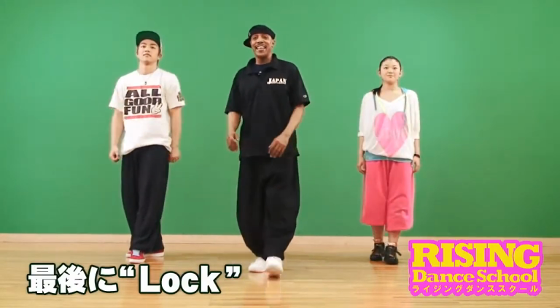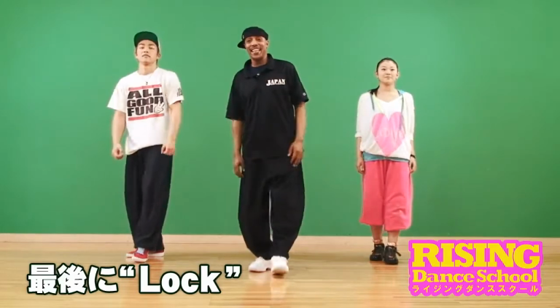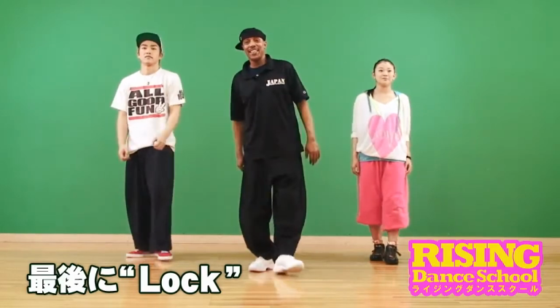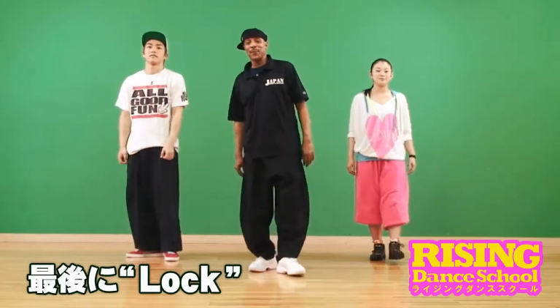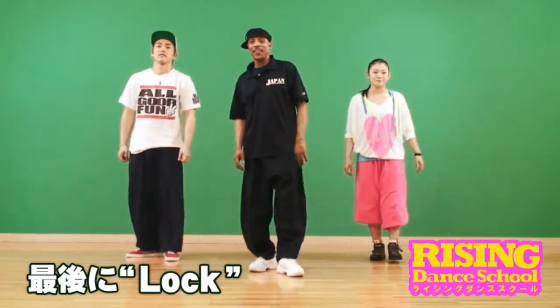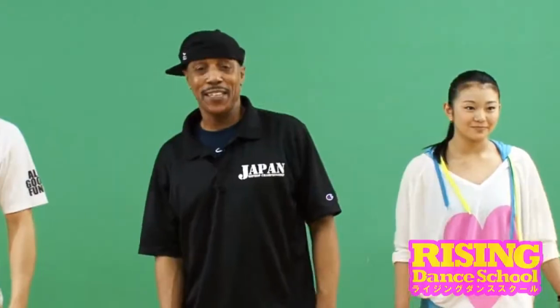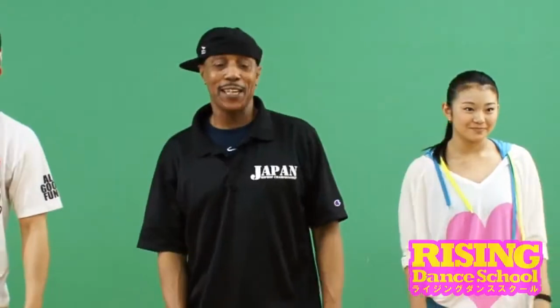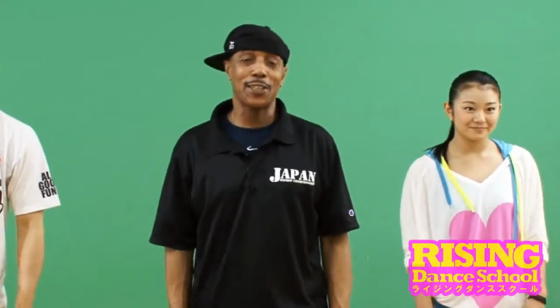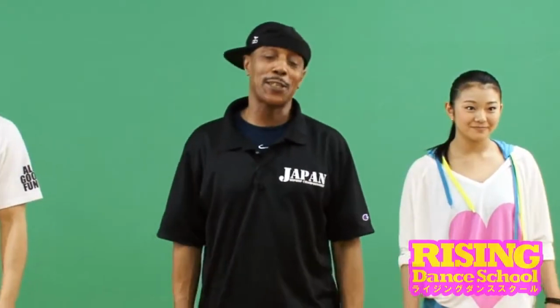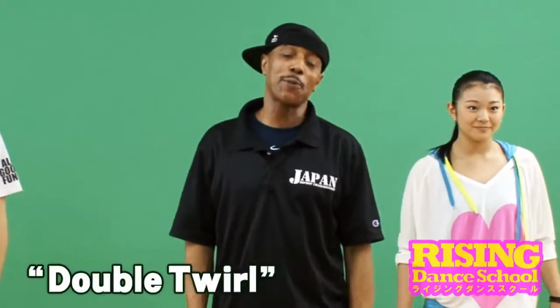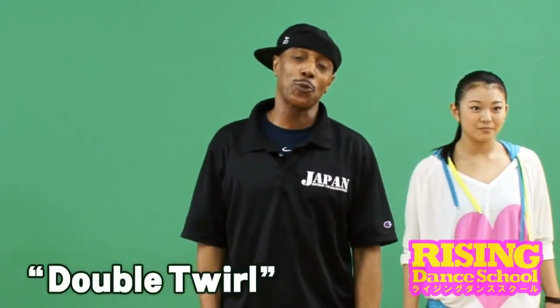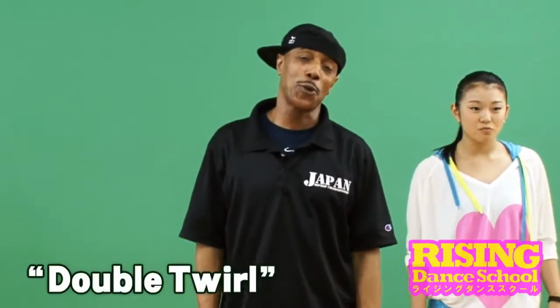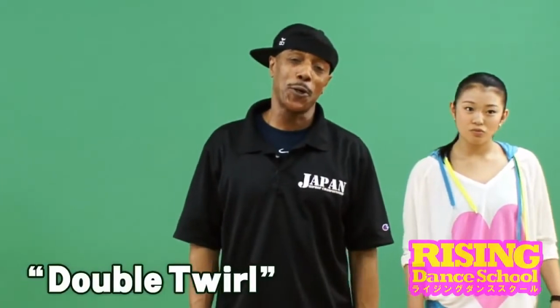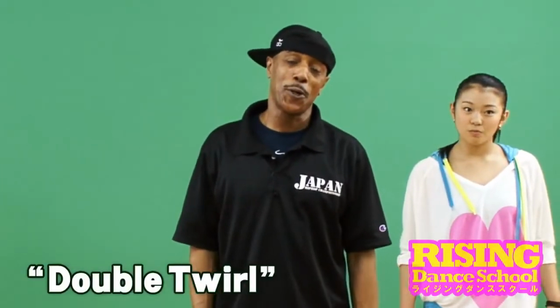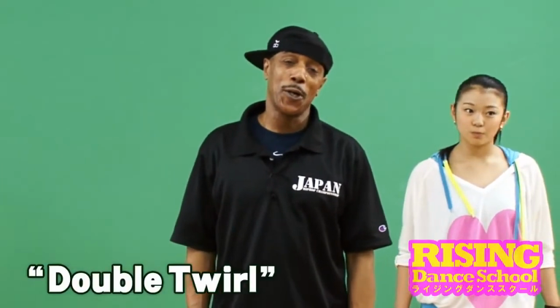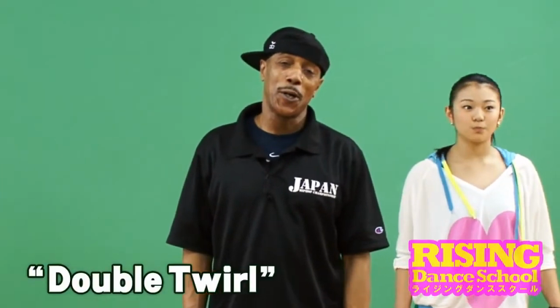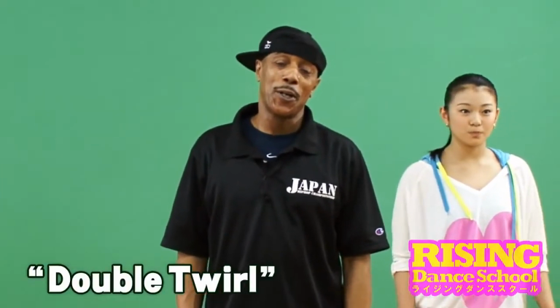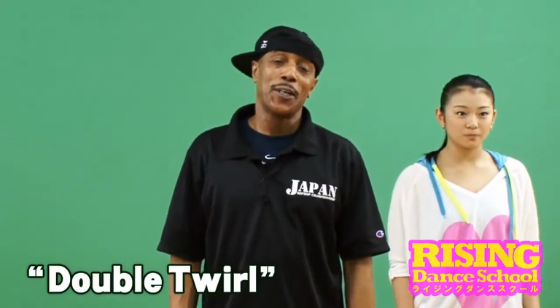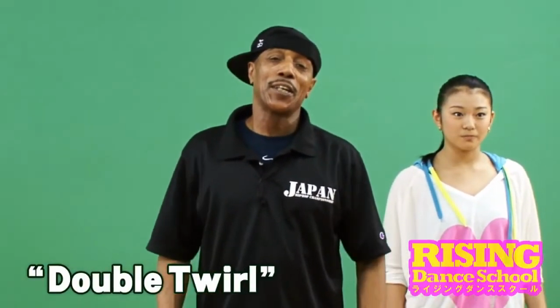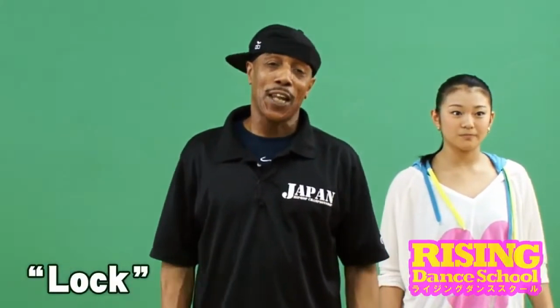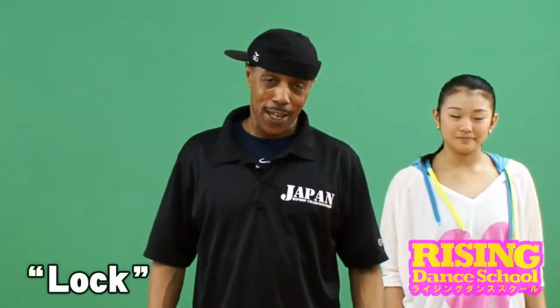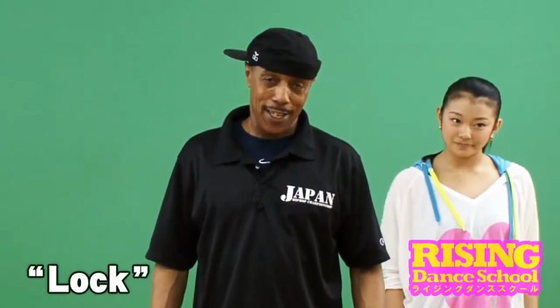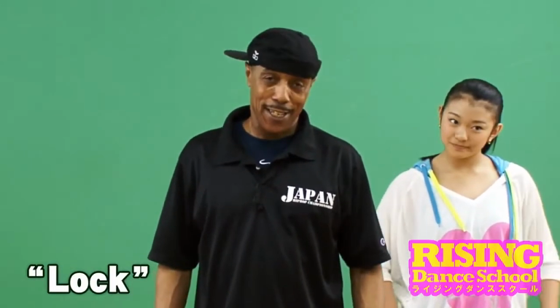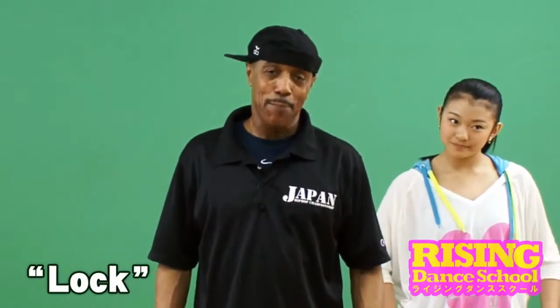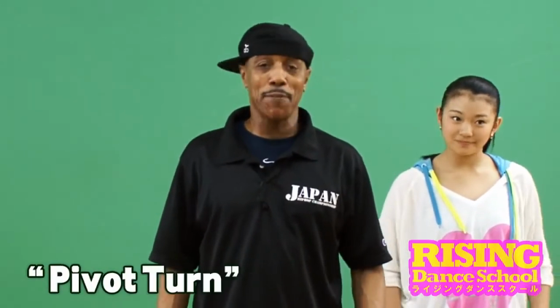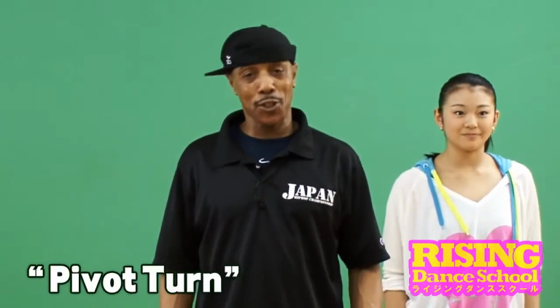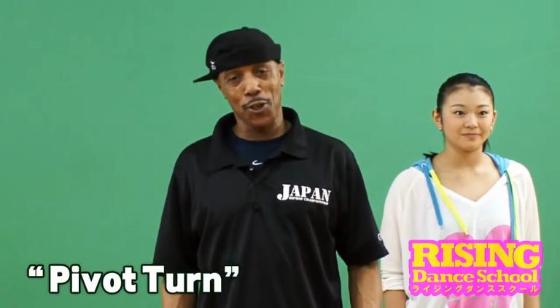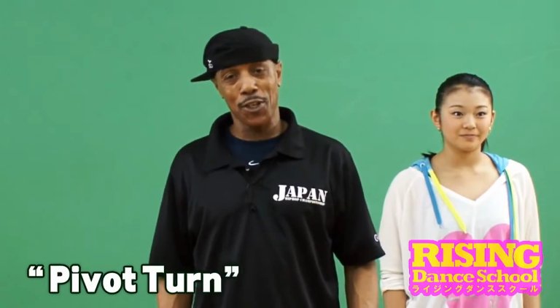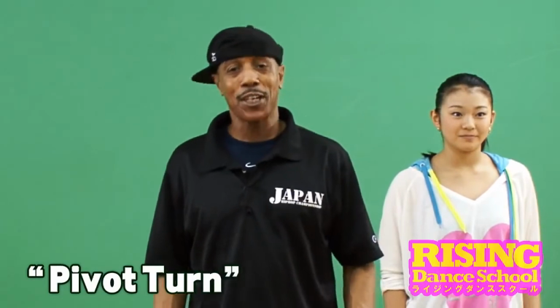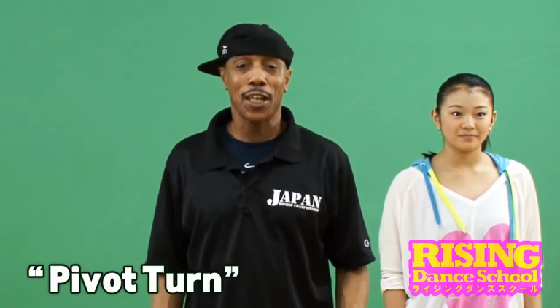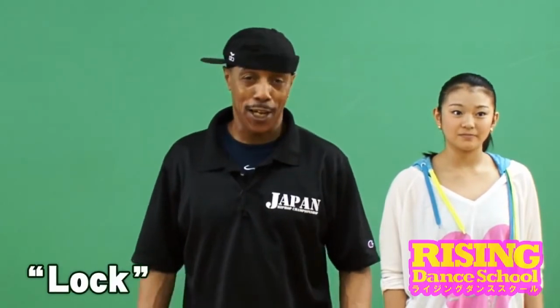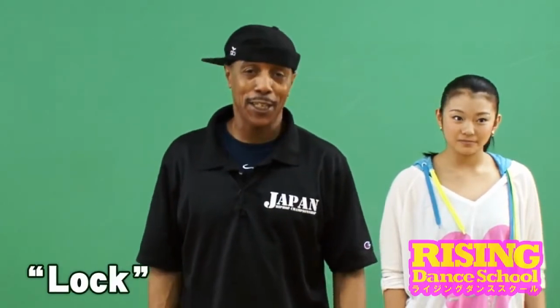So we say: double twirl, lock, pivot, turn, lock.